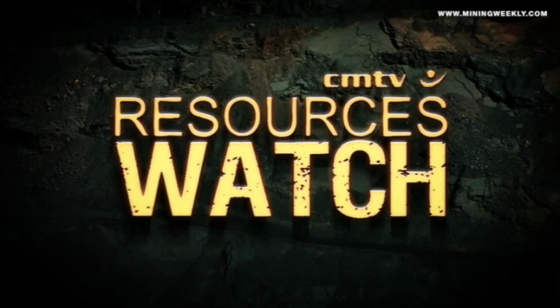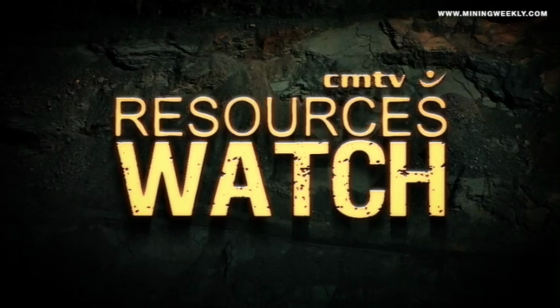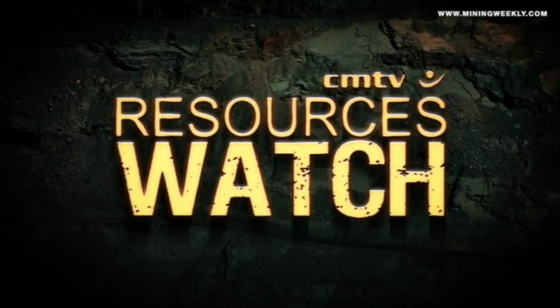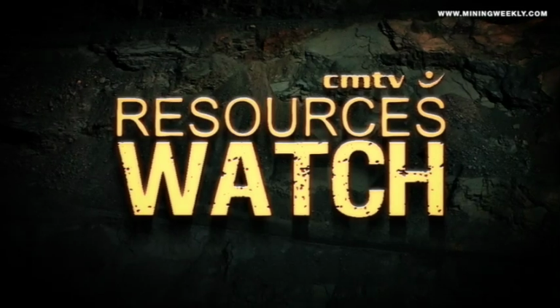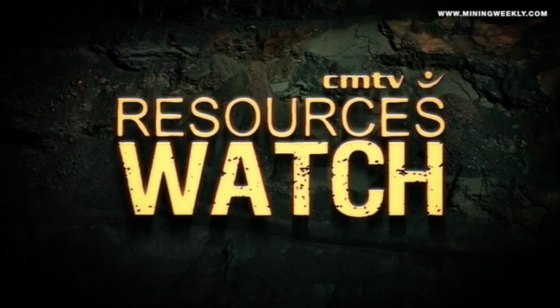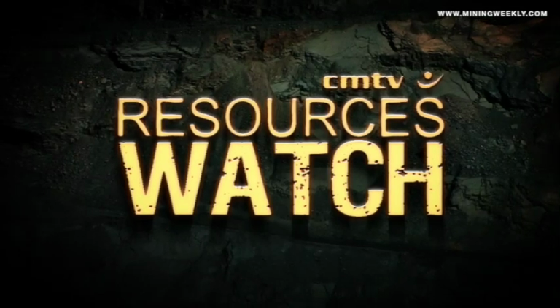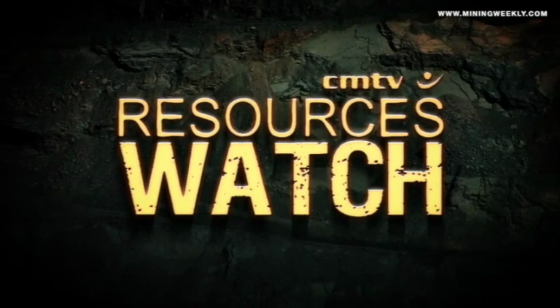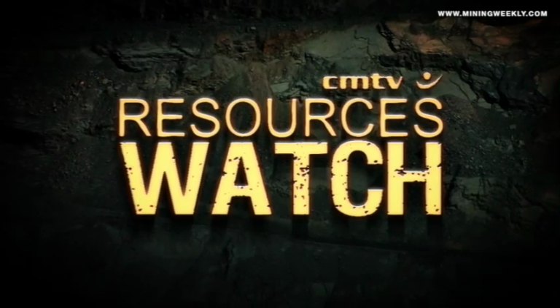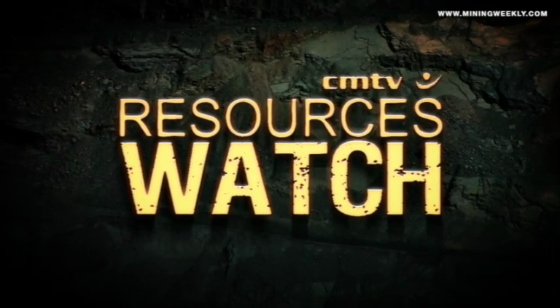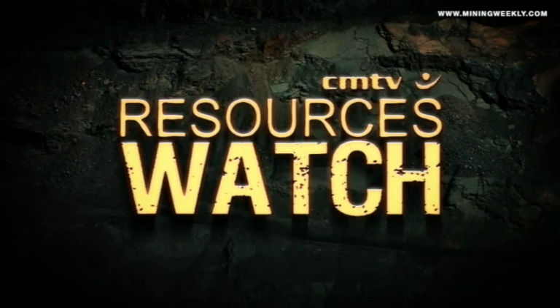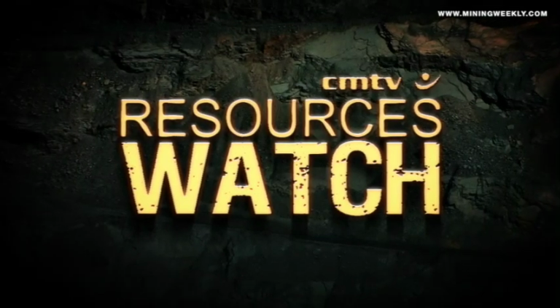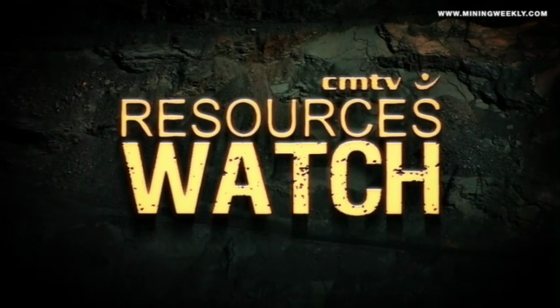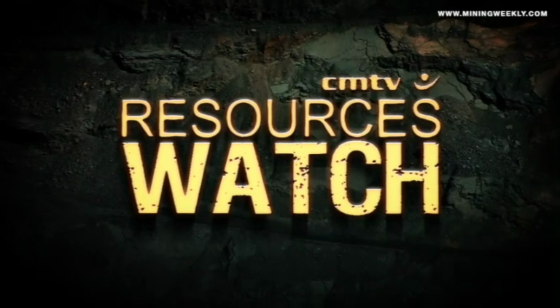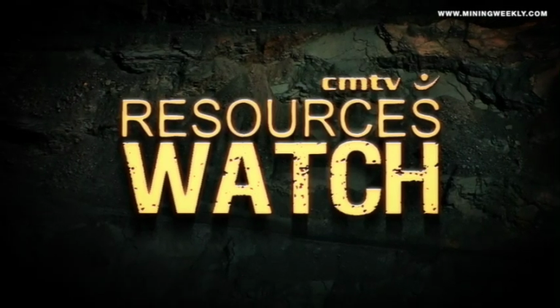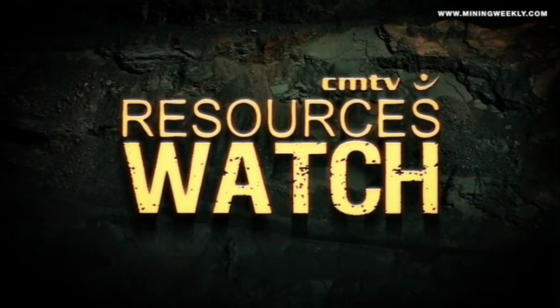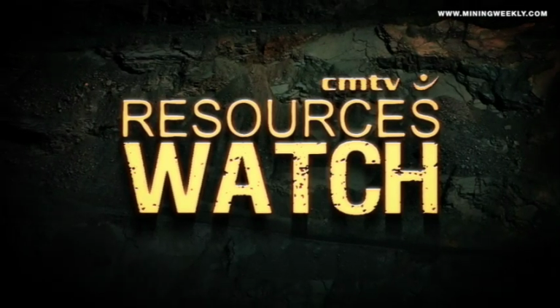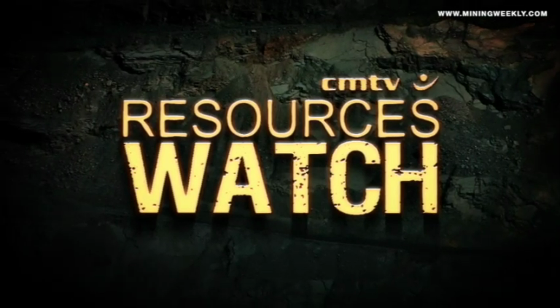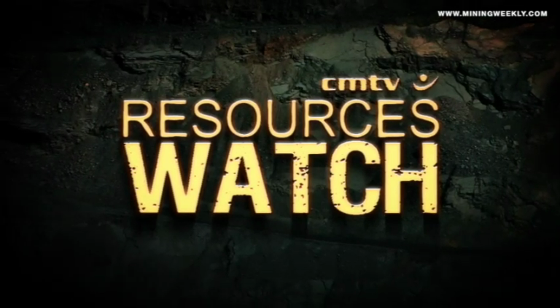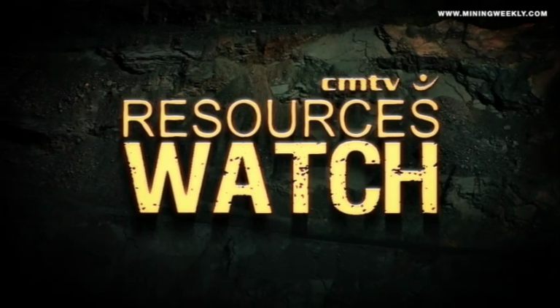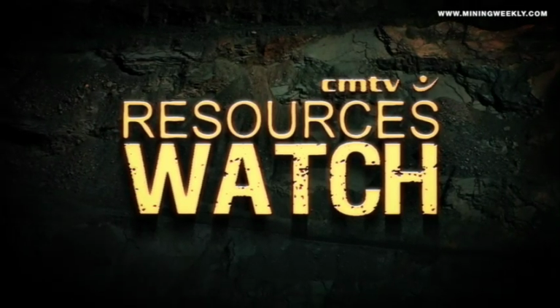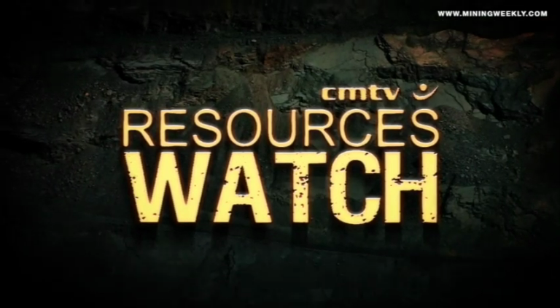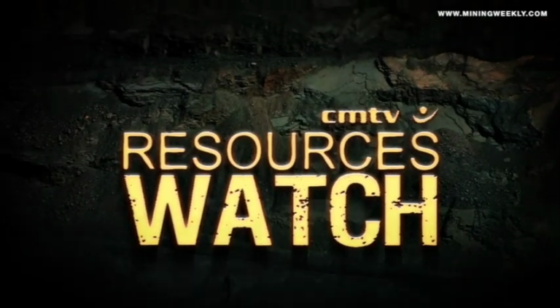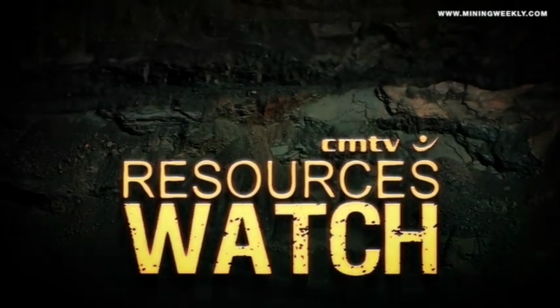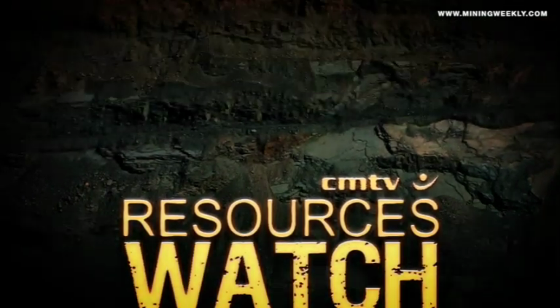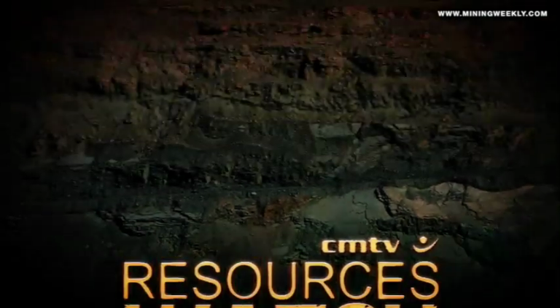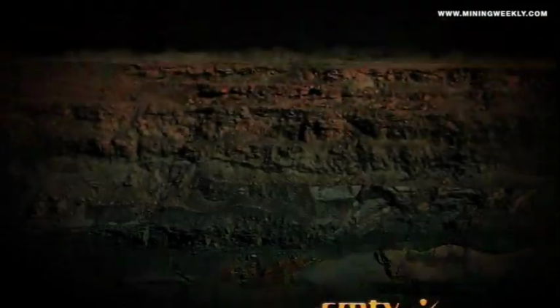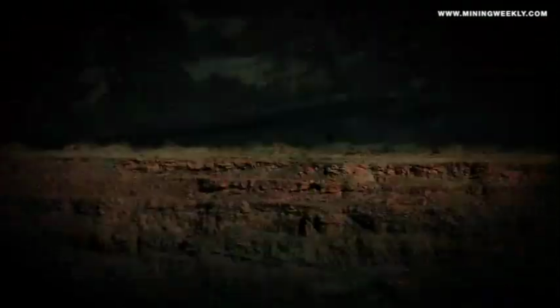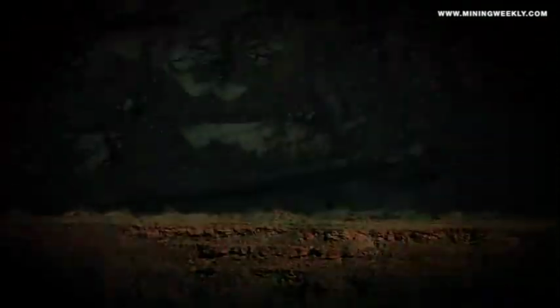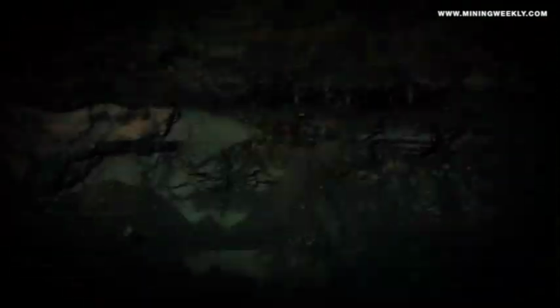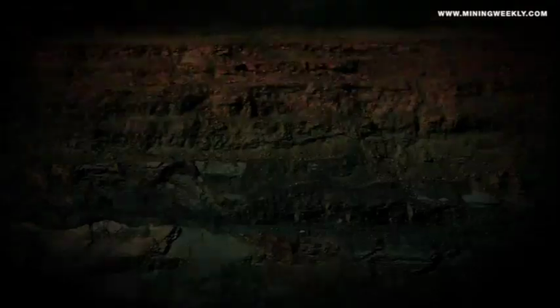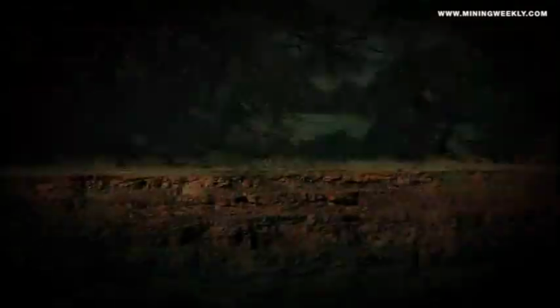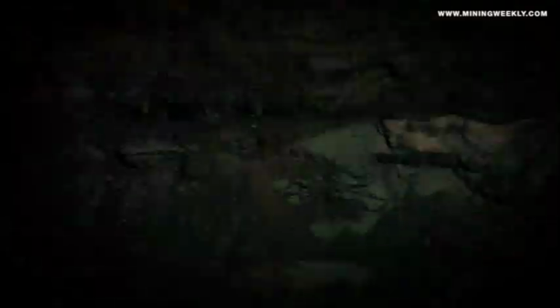For mining news as it breaks, stay logged on to miningweekly.com and register for our free daily newsletter.